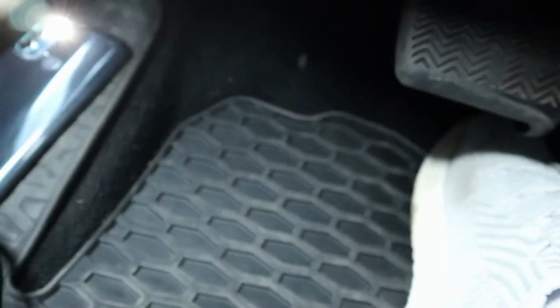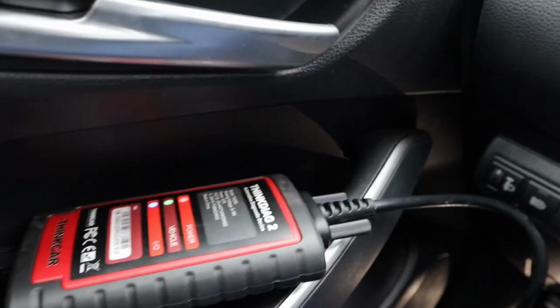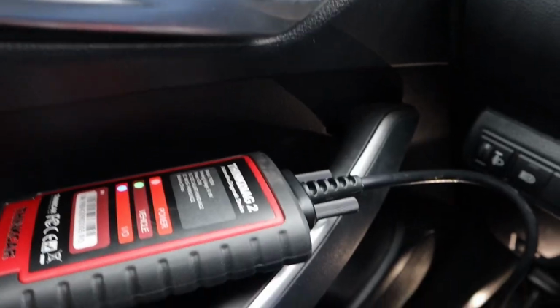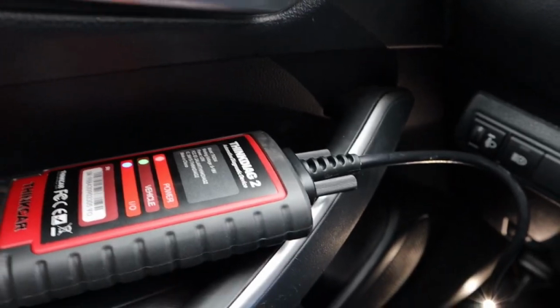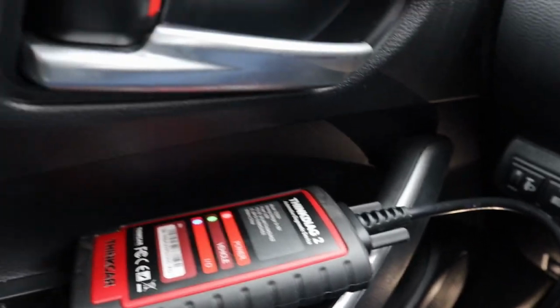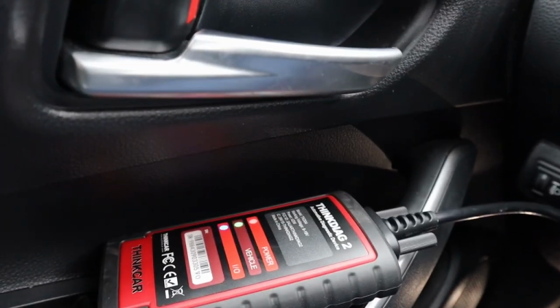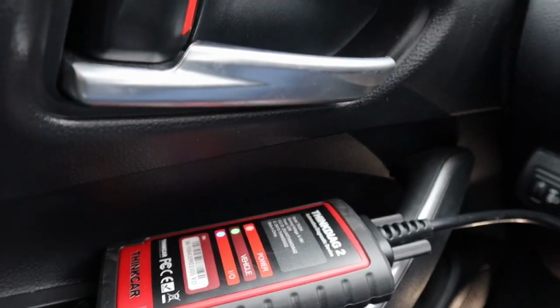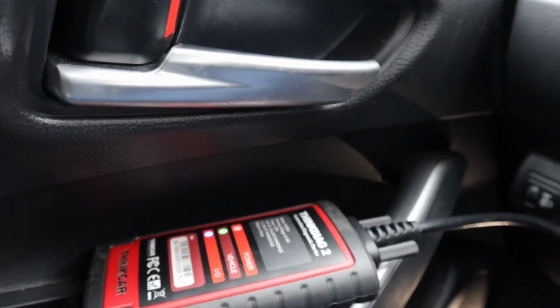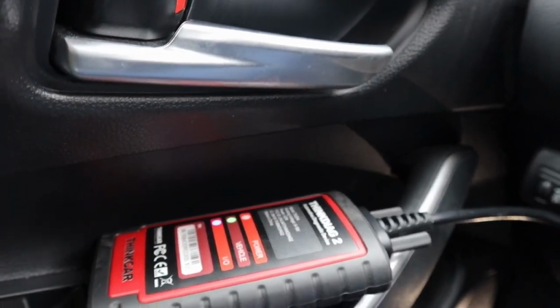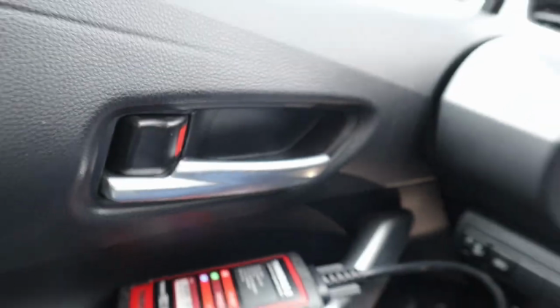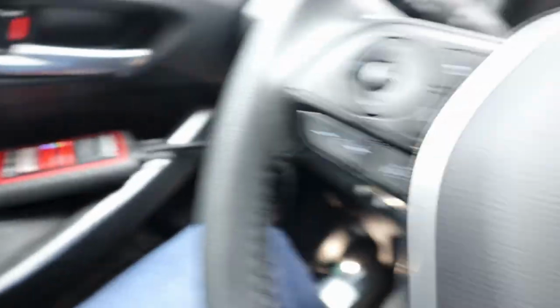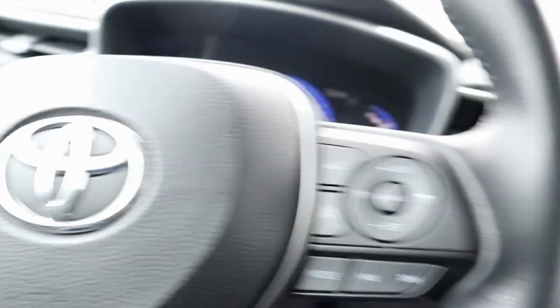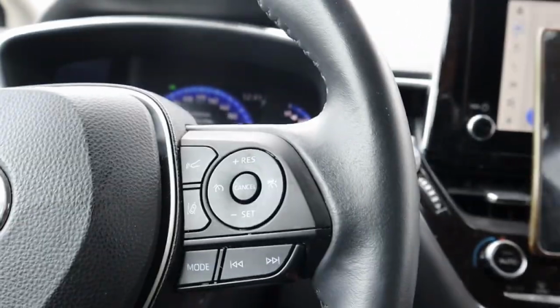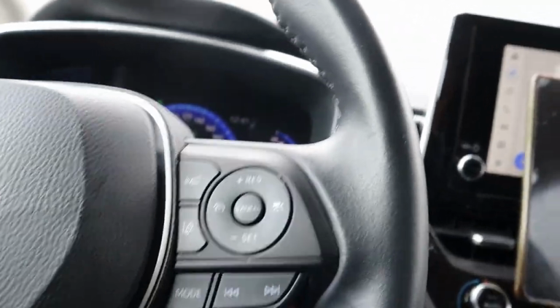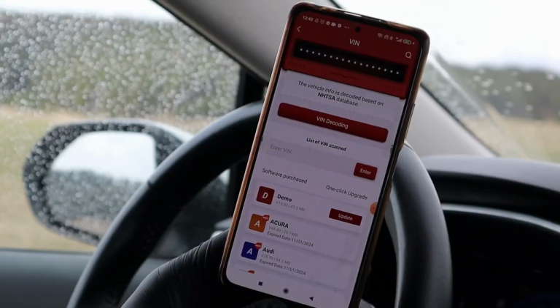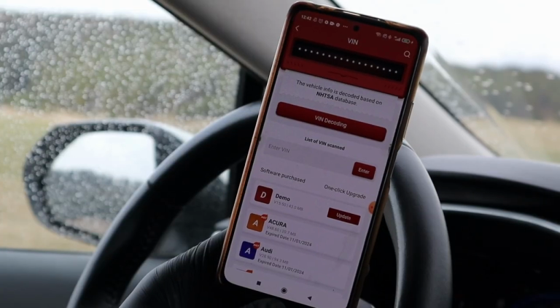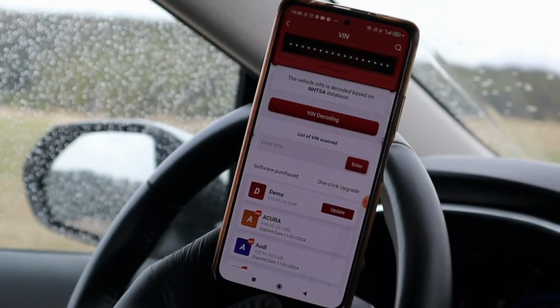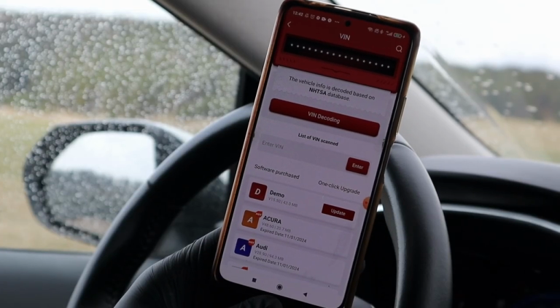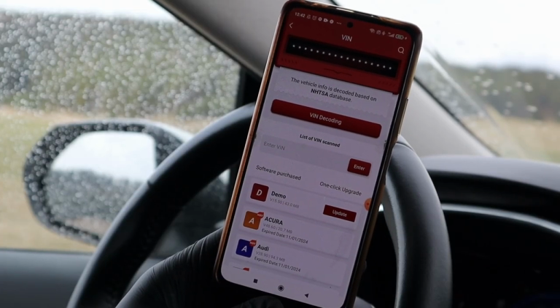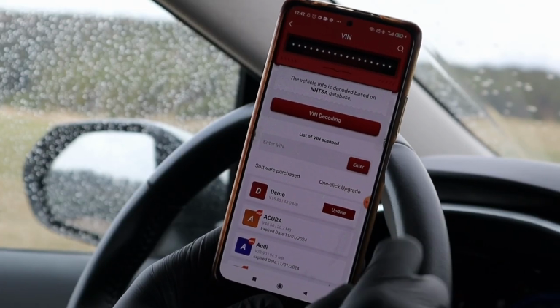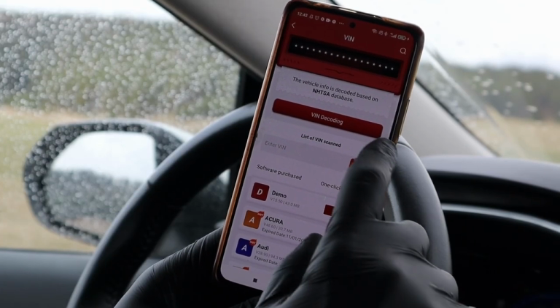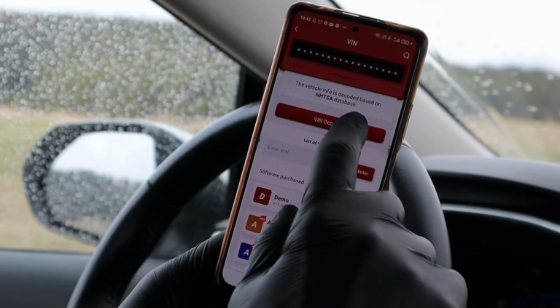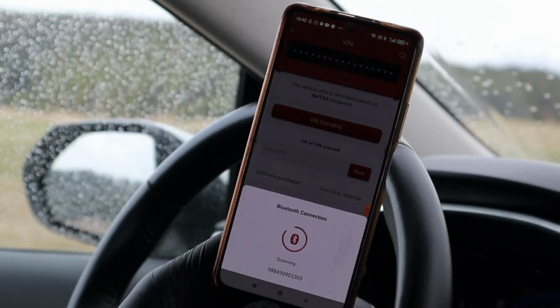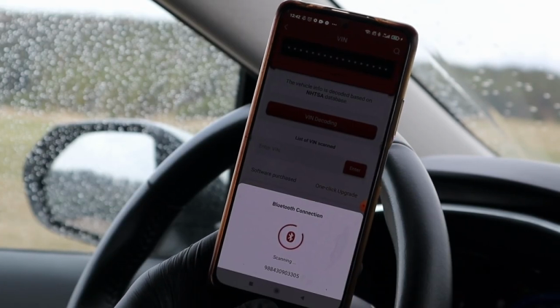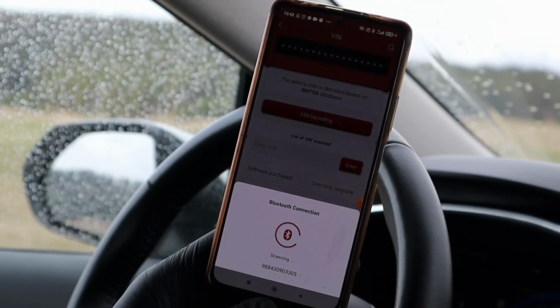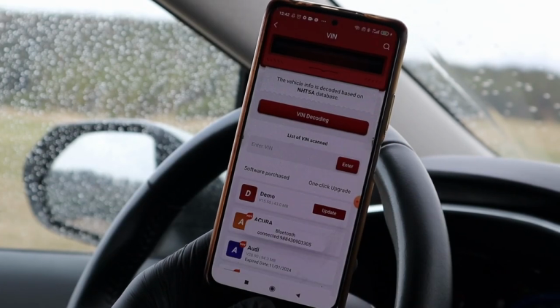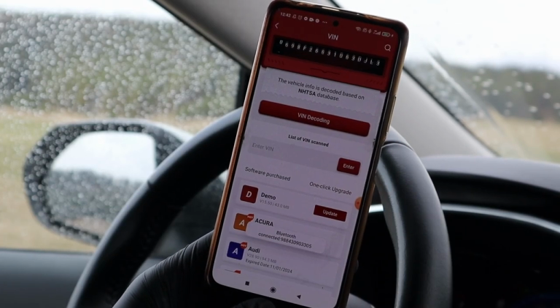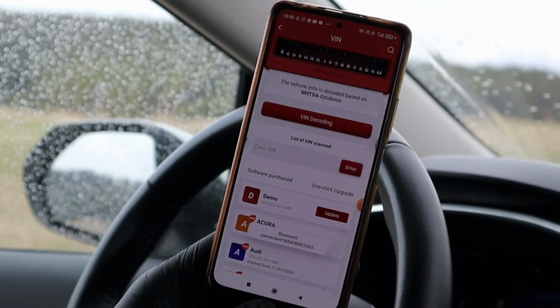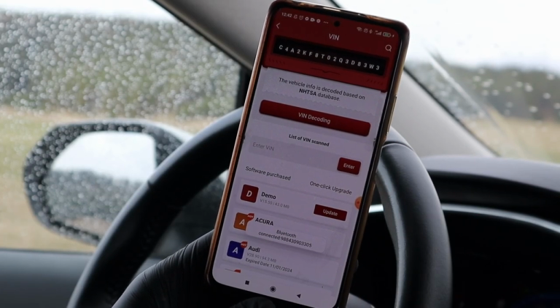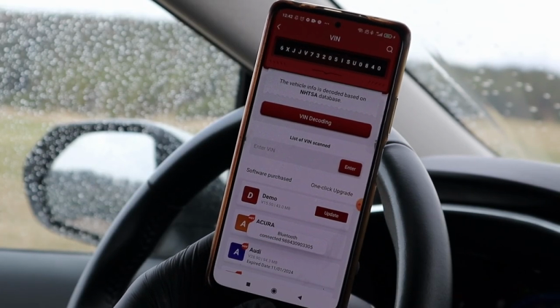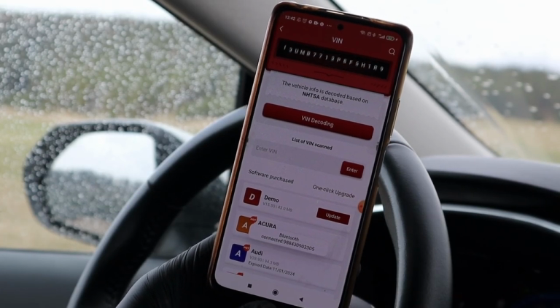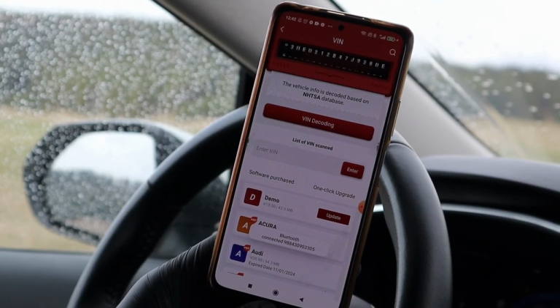Okay, the LED lights are on — the scanner is connected. Connect your car with the scanner and it will decode the VIN number automatically.